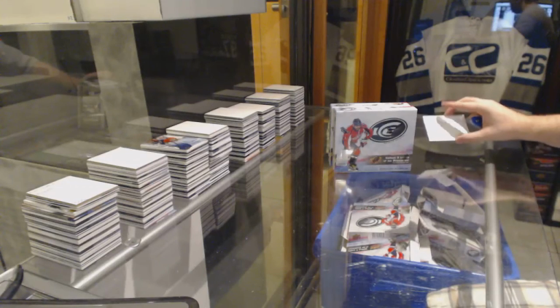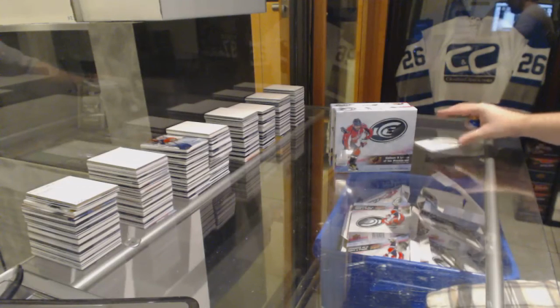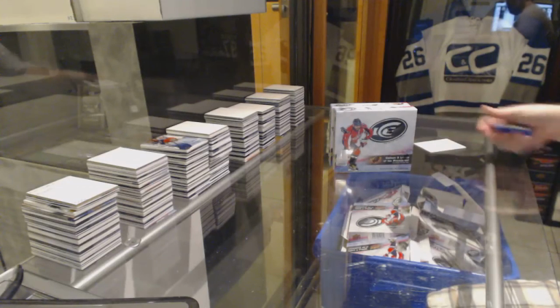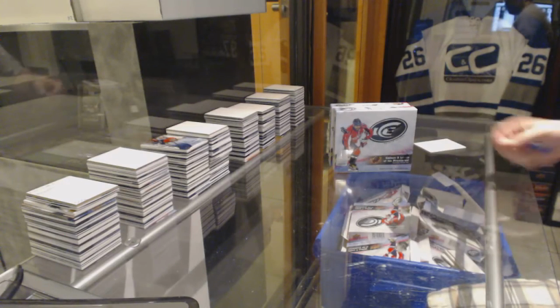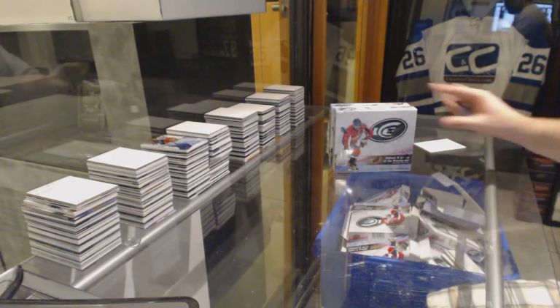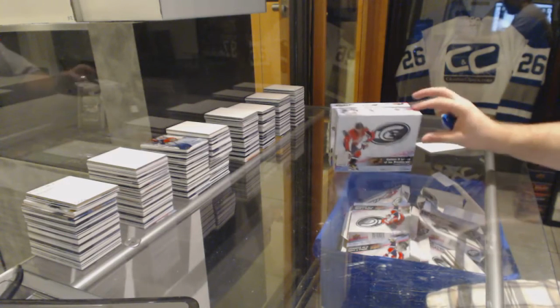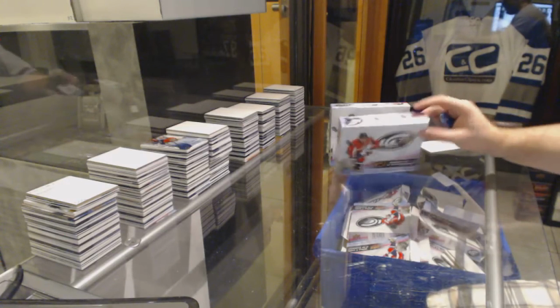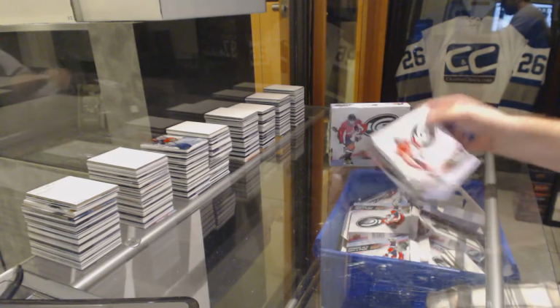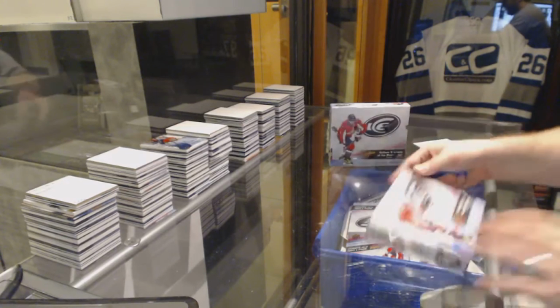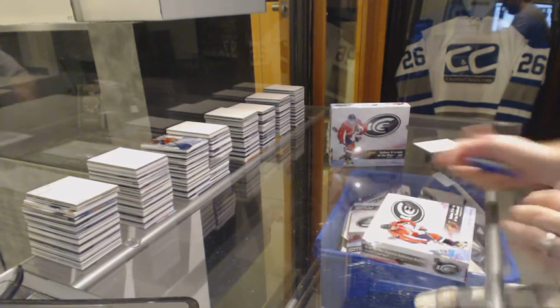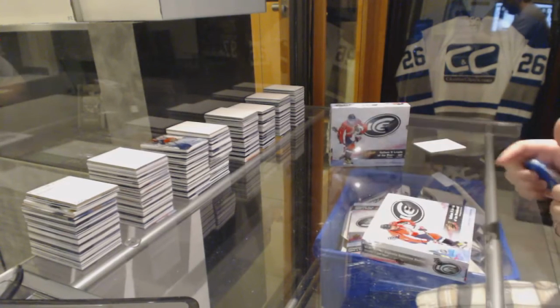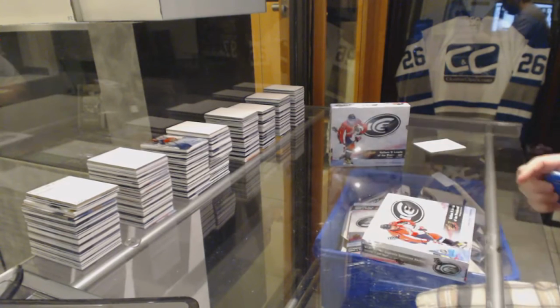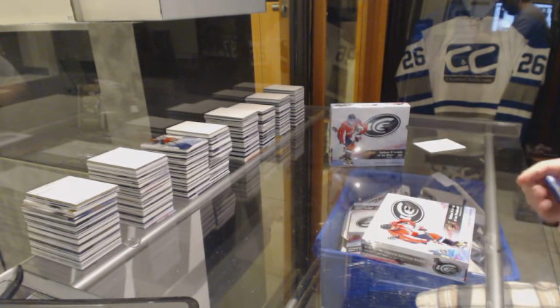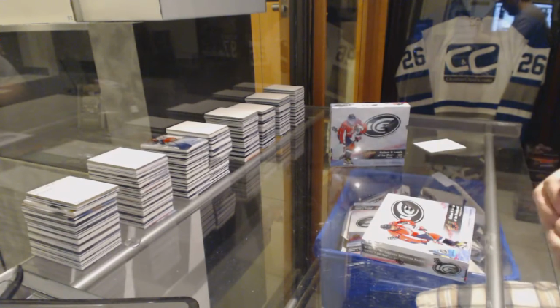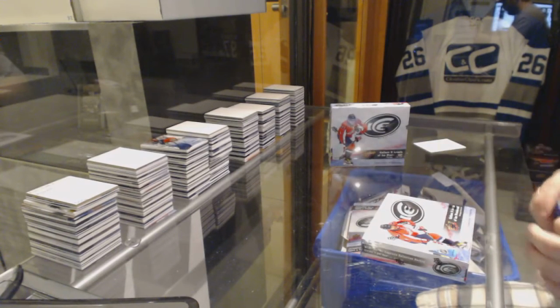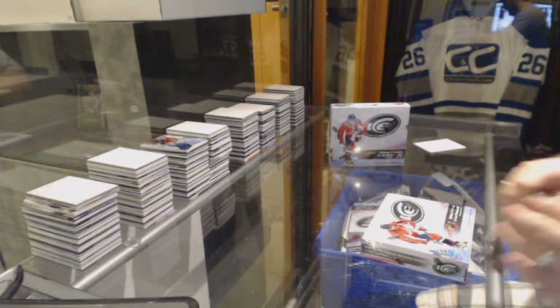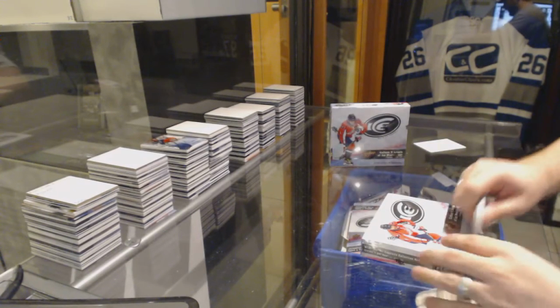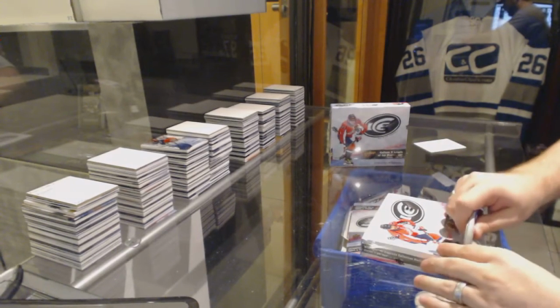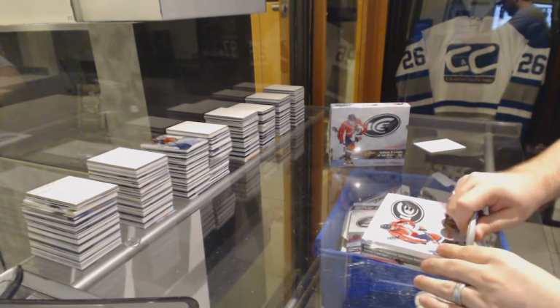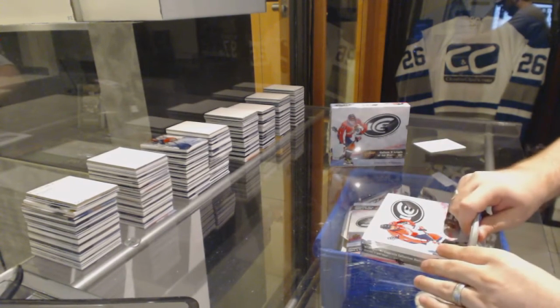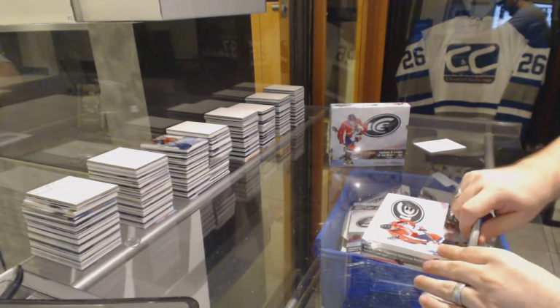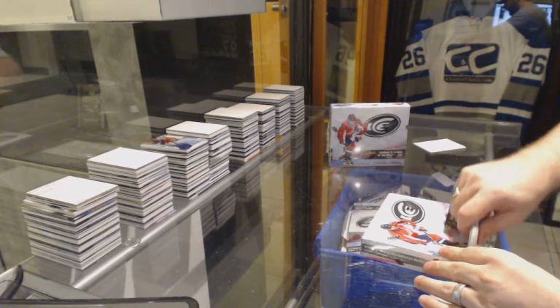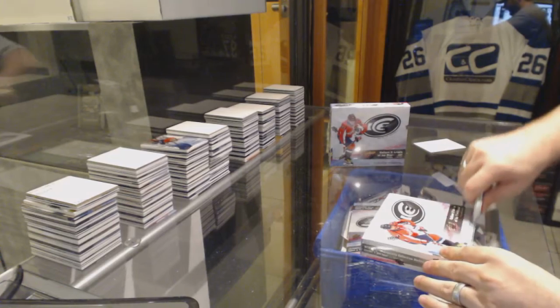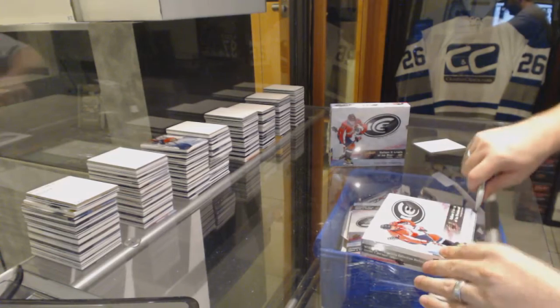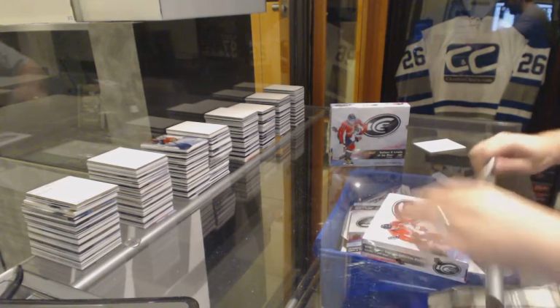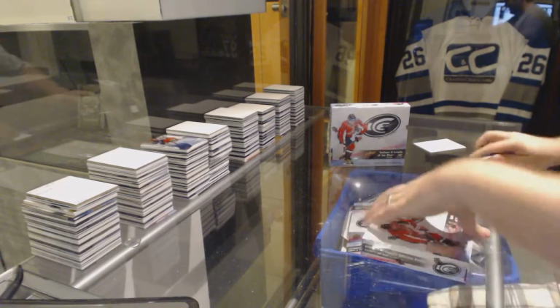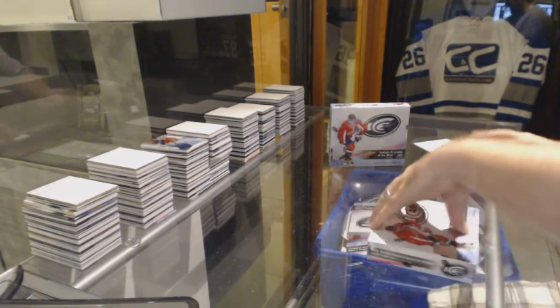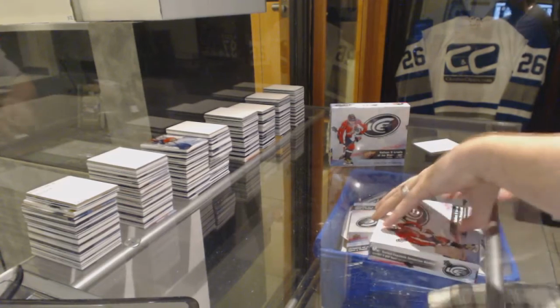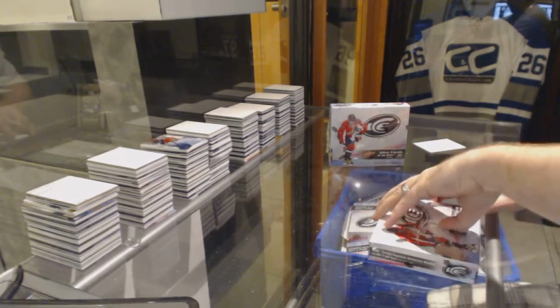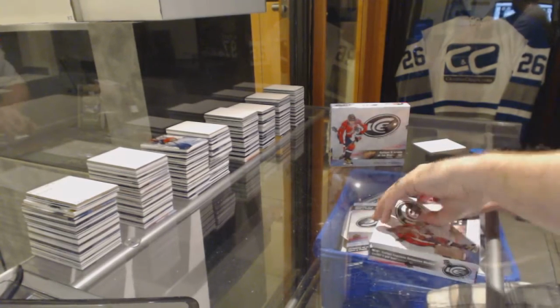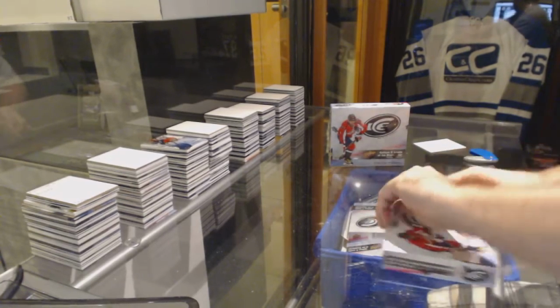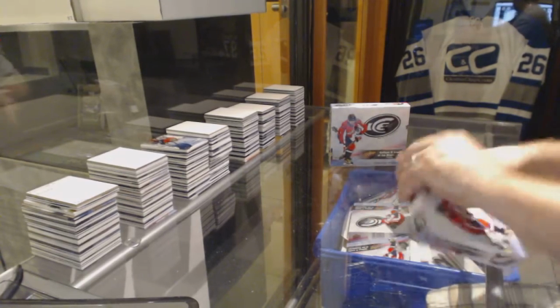Here we go — Fulci Cards 87's, two box break of 2015-16, up for deck Ice.